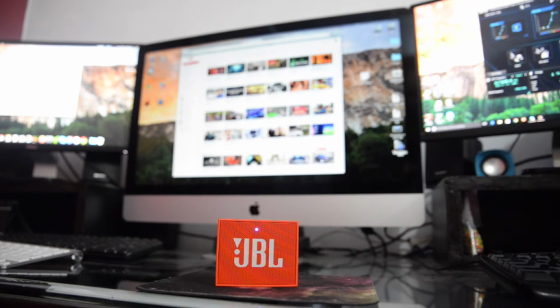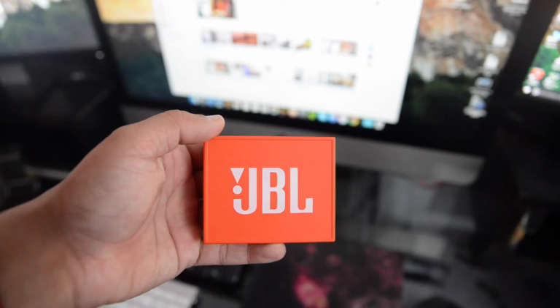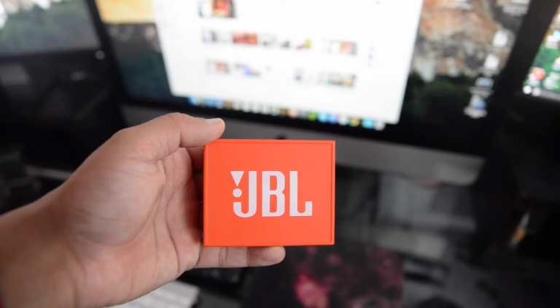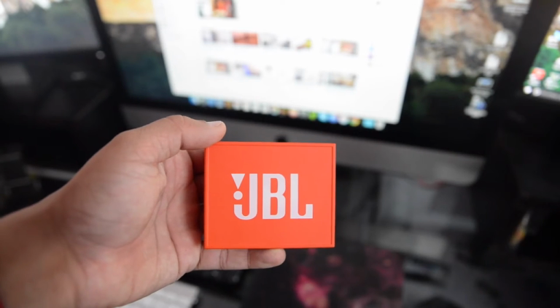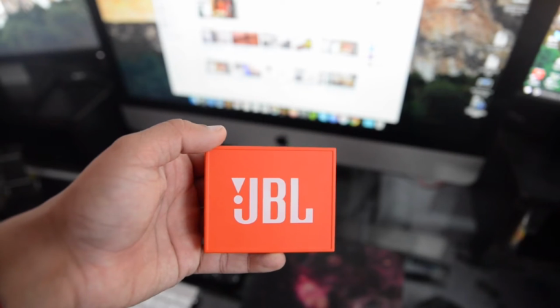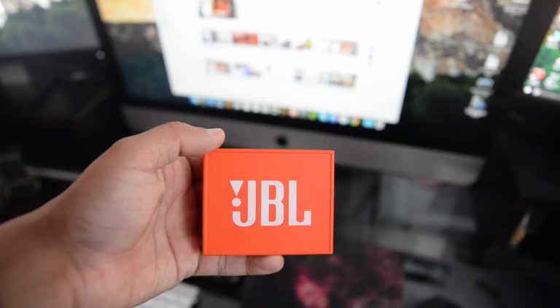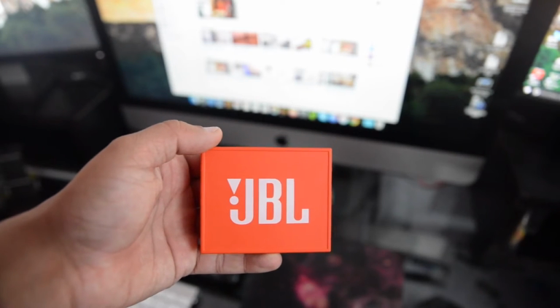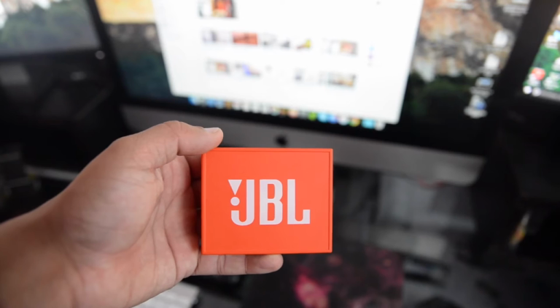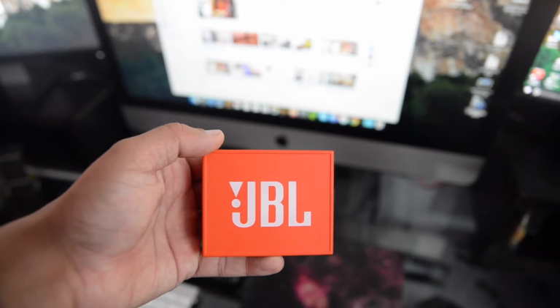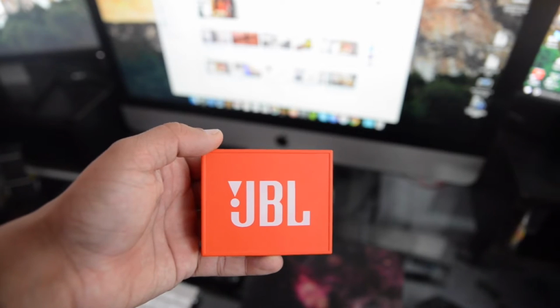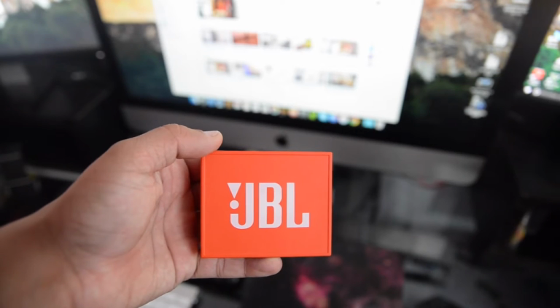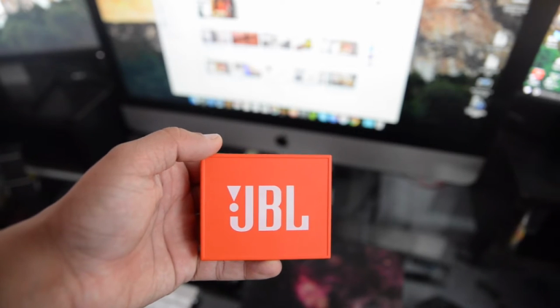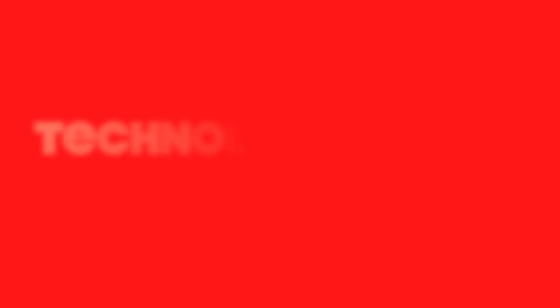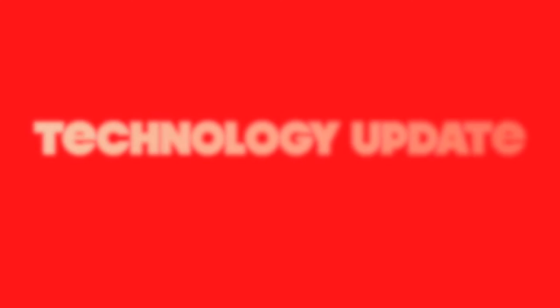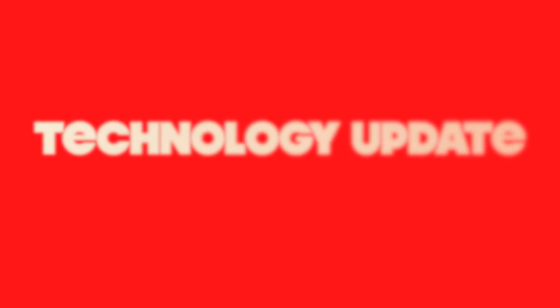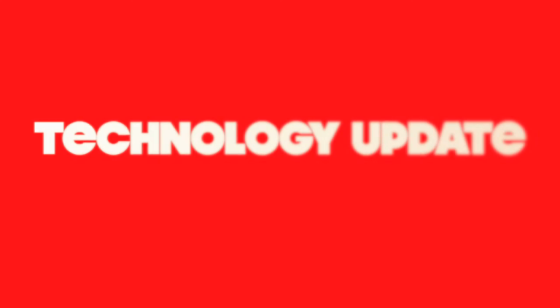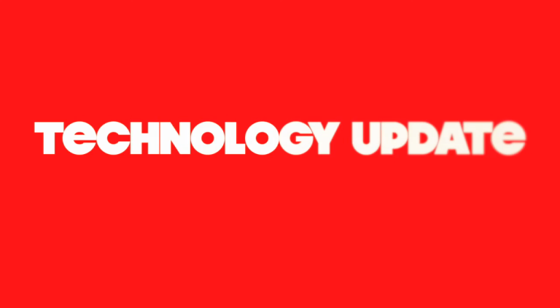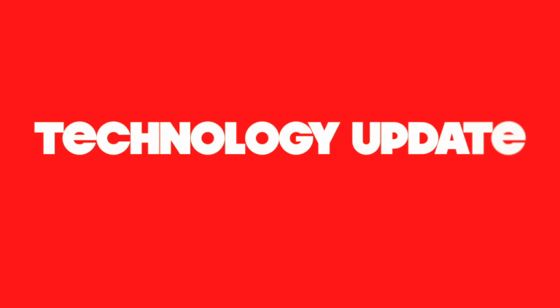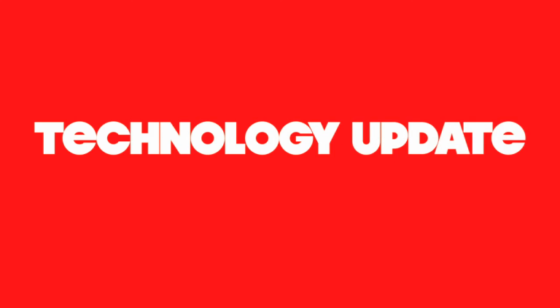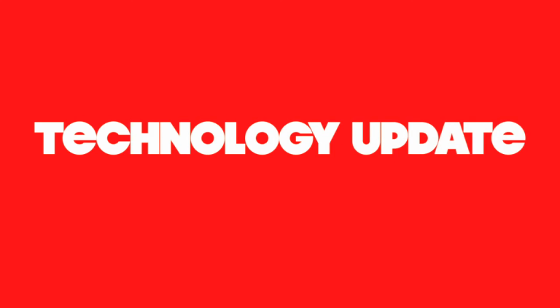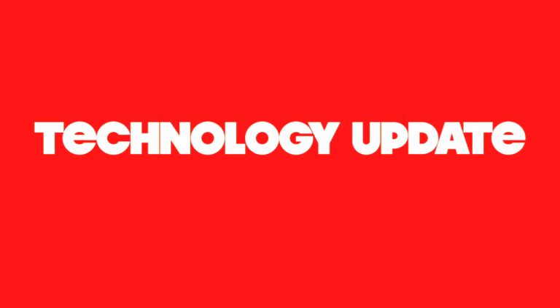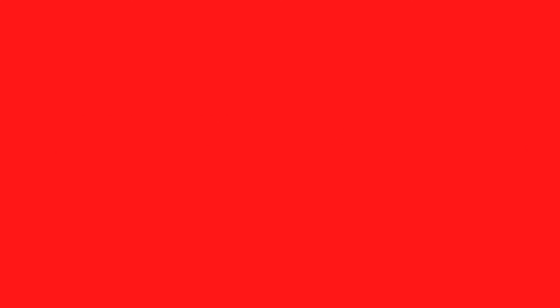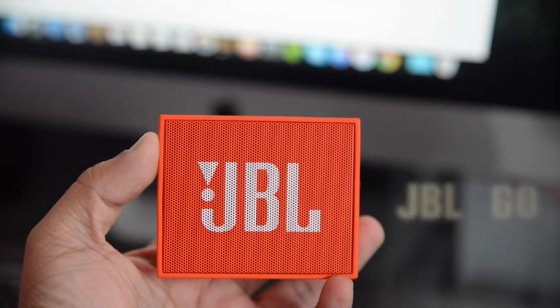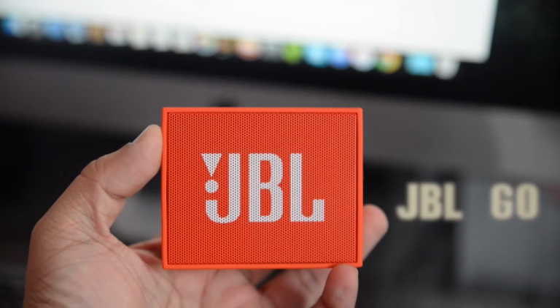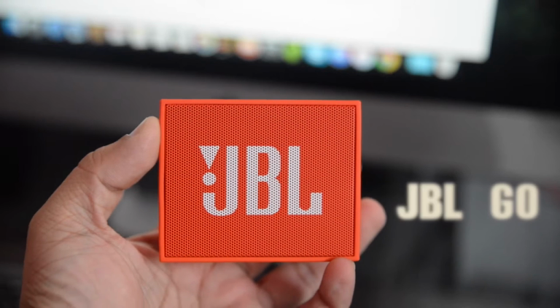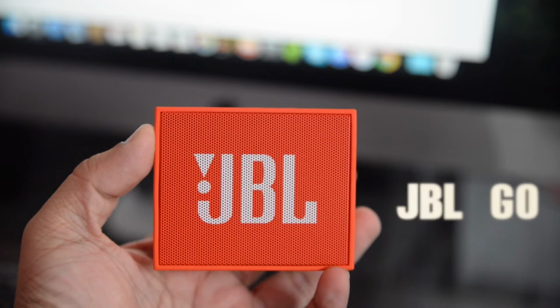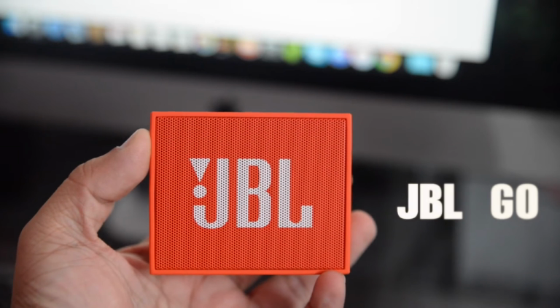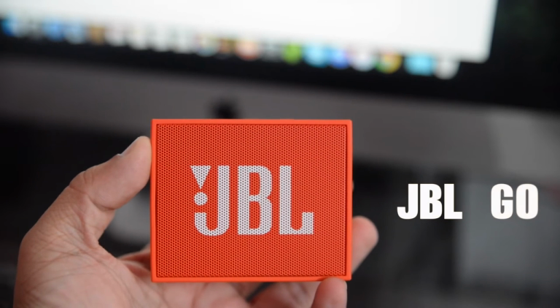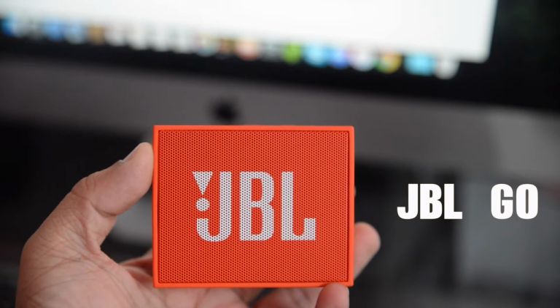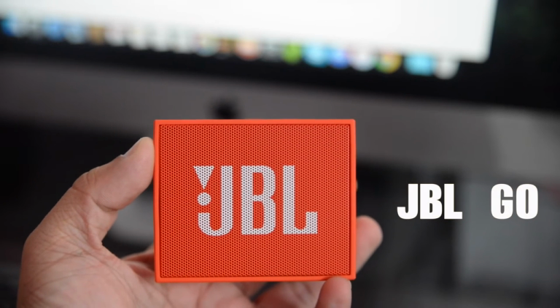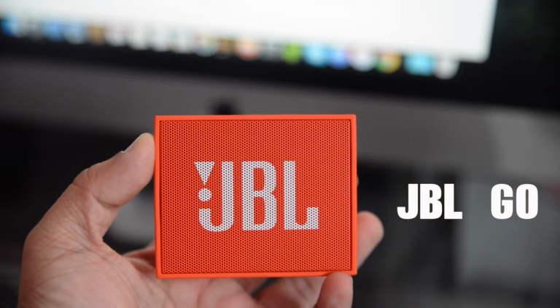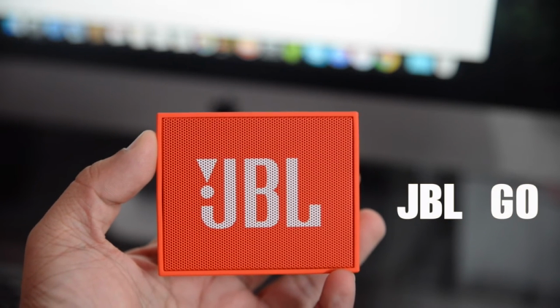Welcome back to the channel guys, I am Darum from Technology Update and this is my quick review on the JBL Go Bluetooth speaker from JBL.